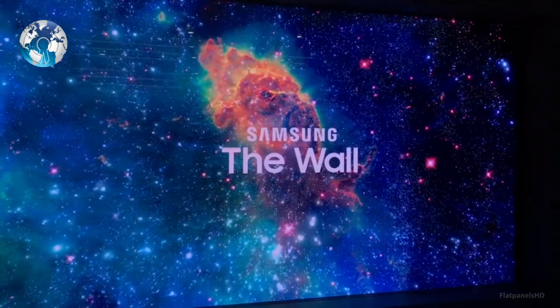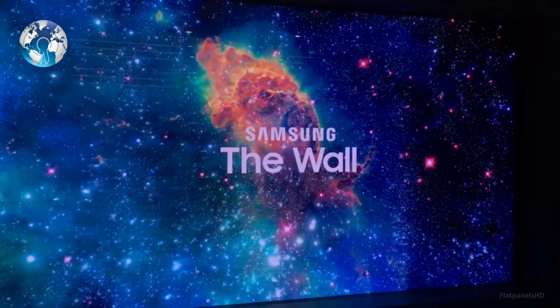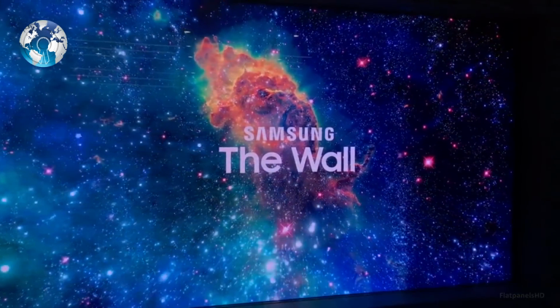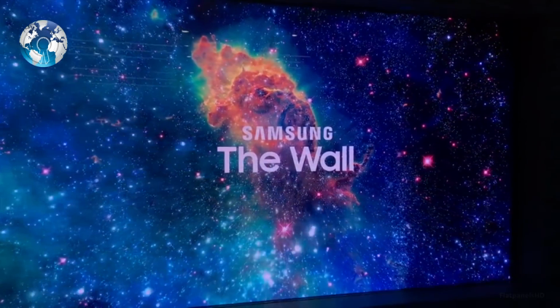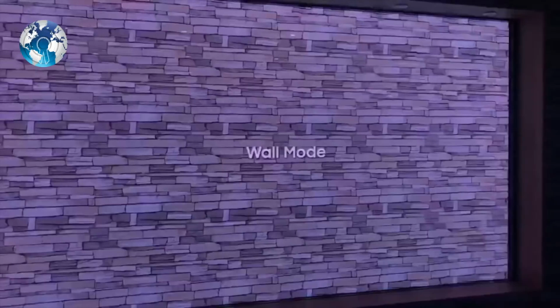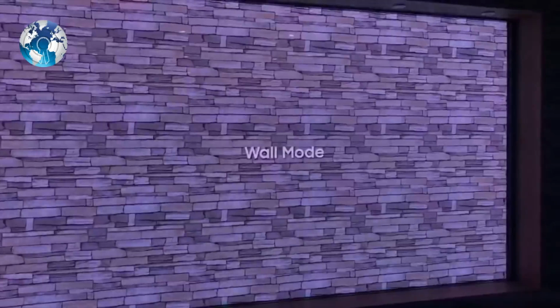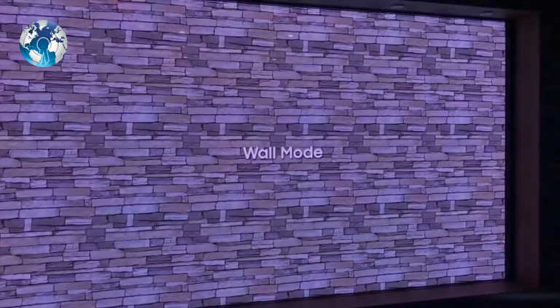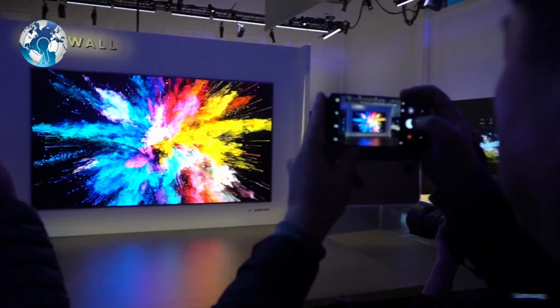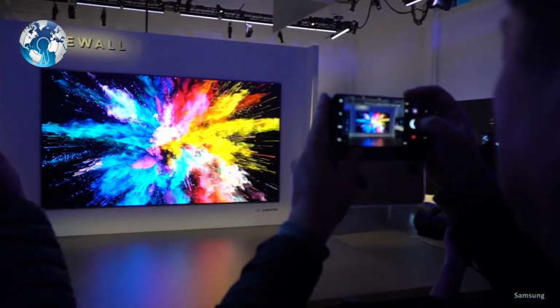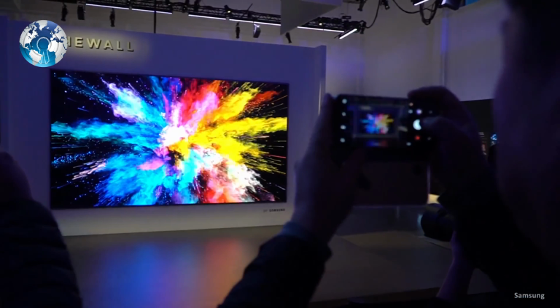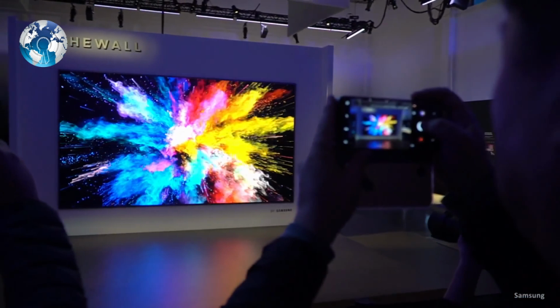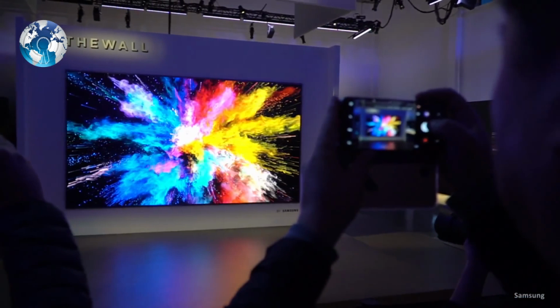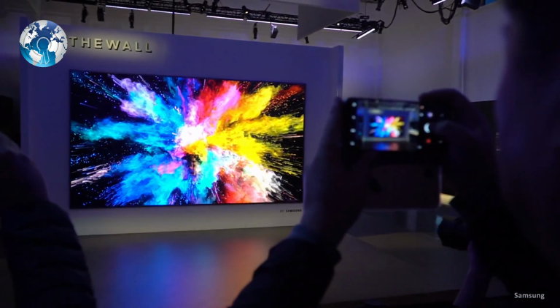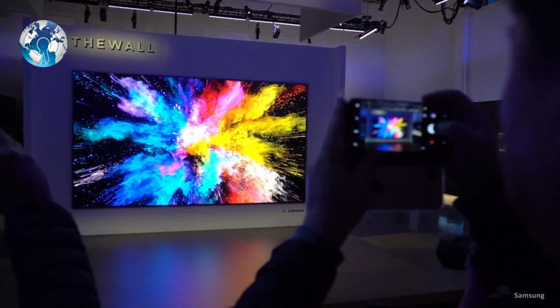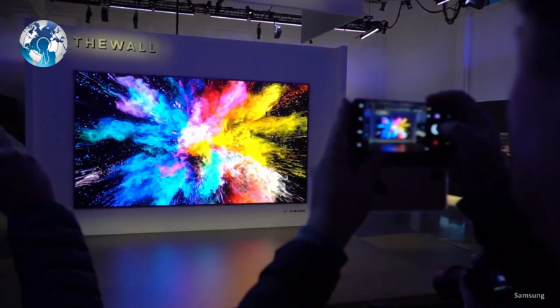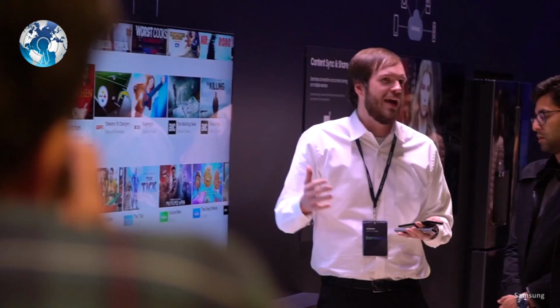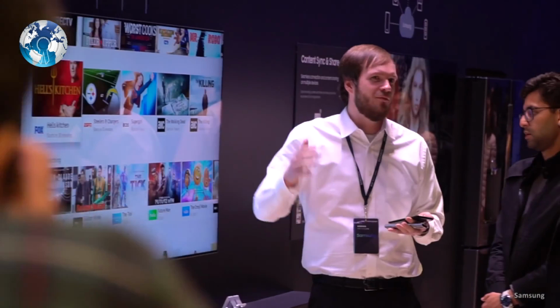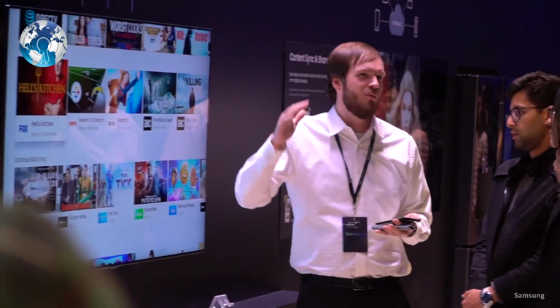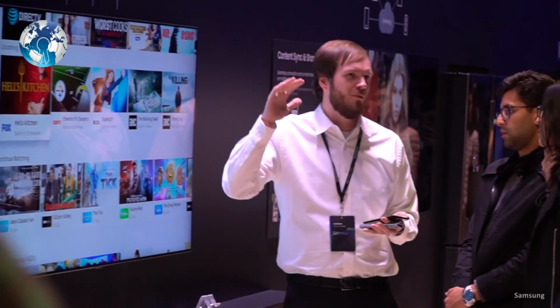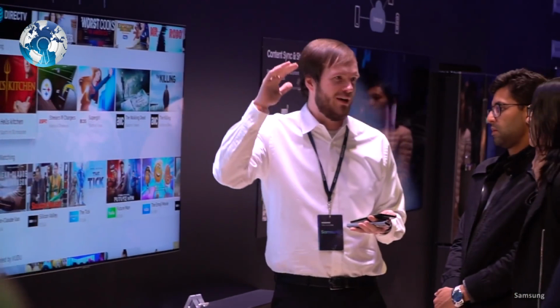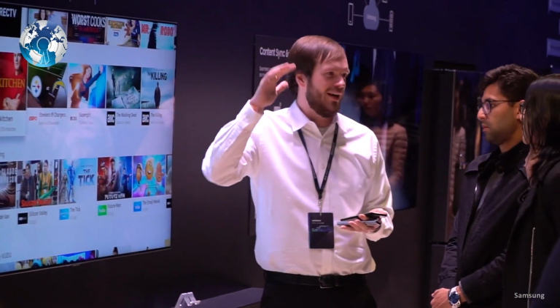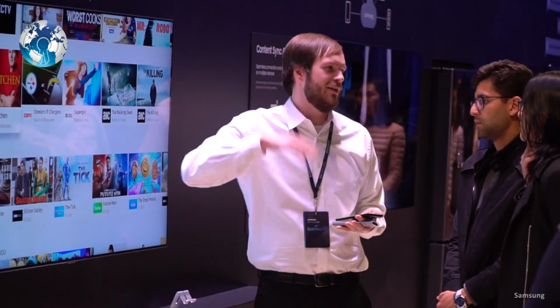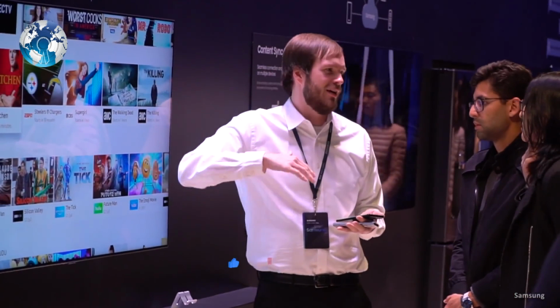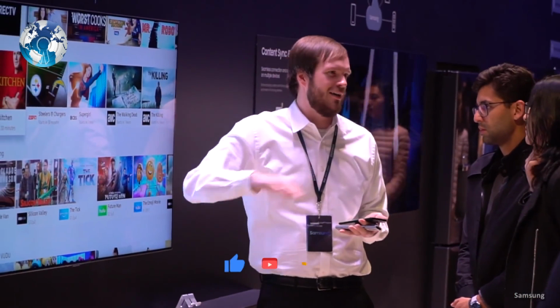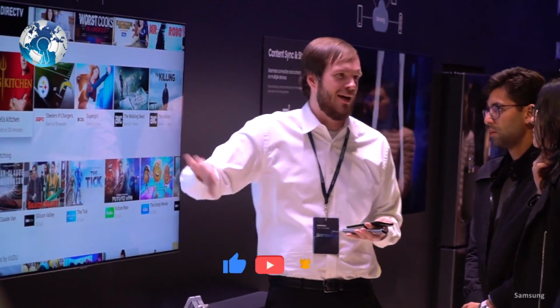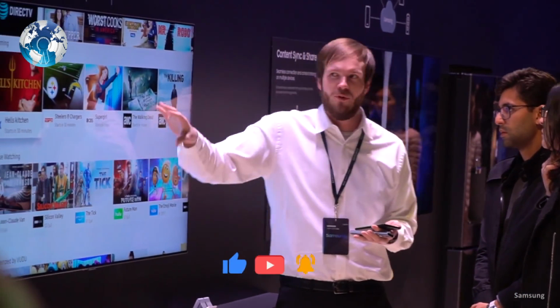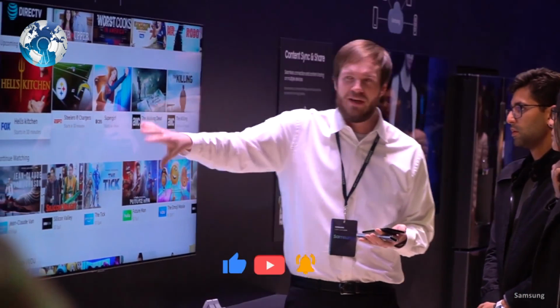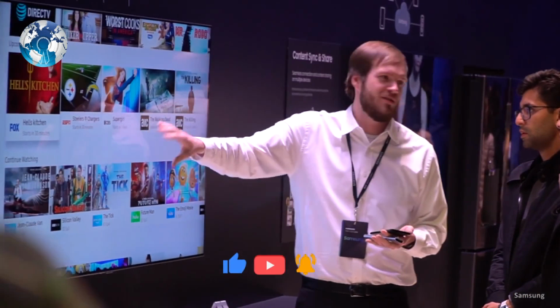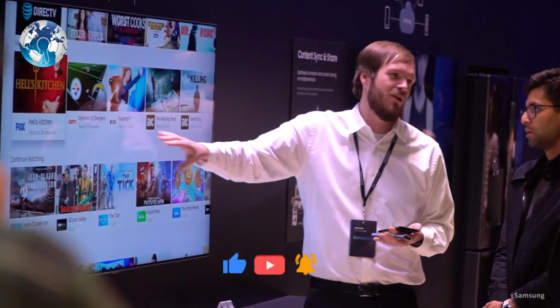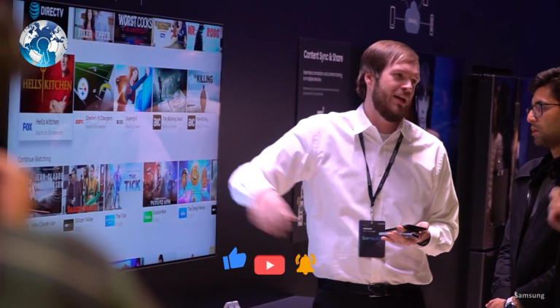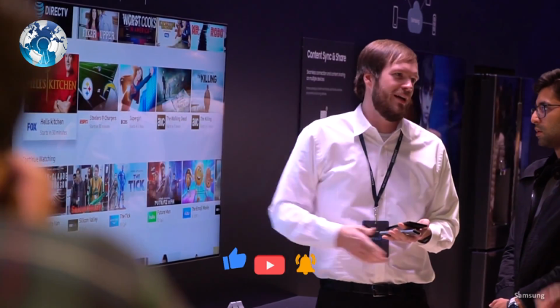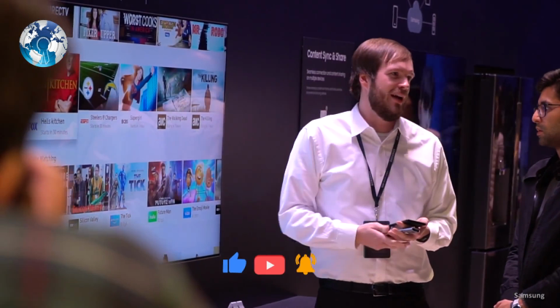So what do you think? Will you be one of the people who can afford to buy one of these Samsung Micro-LED TVs?